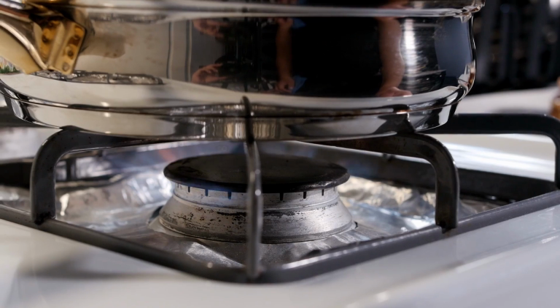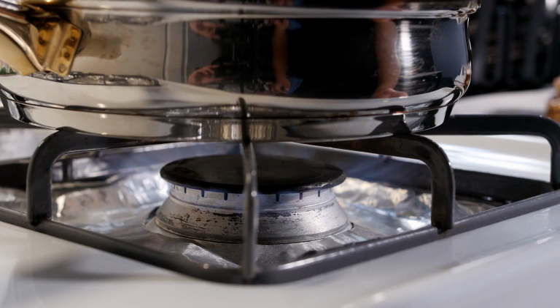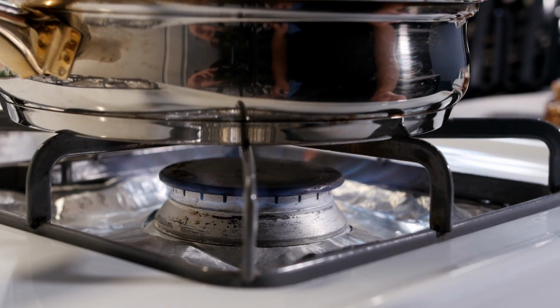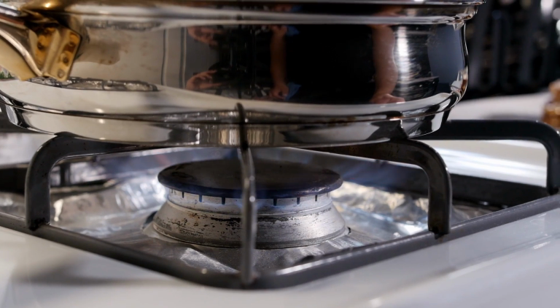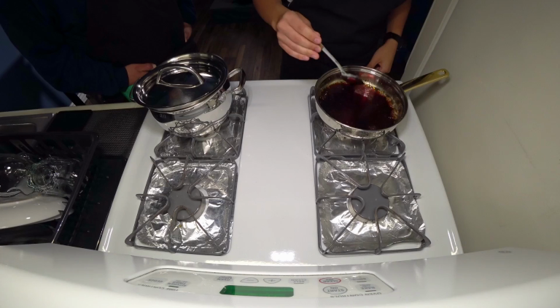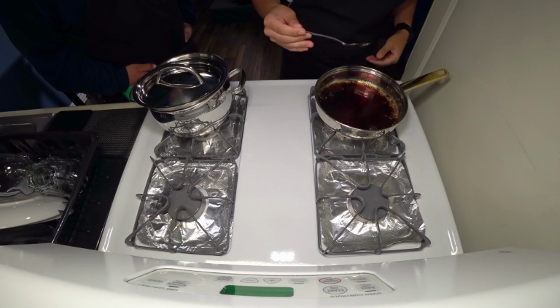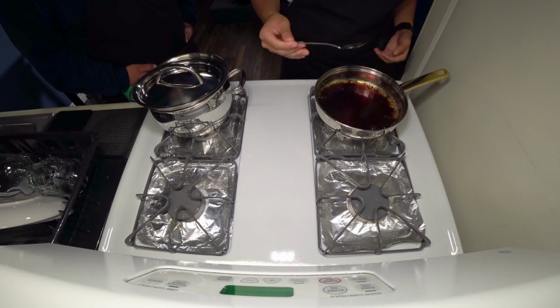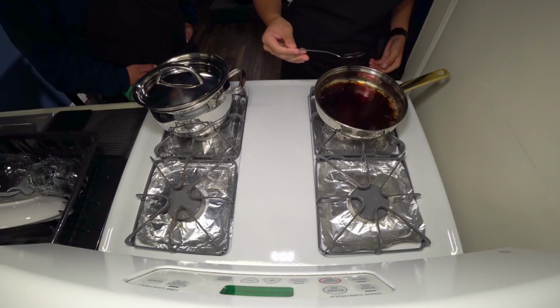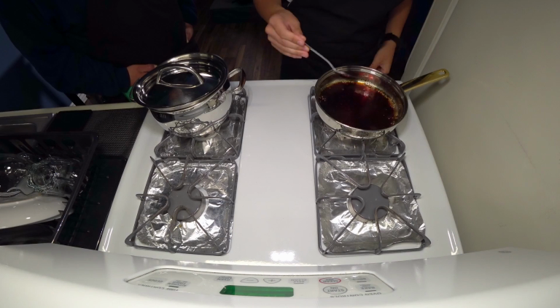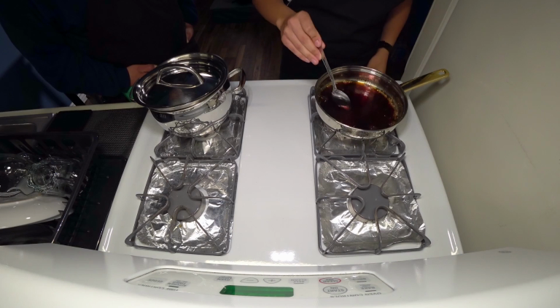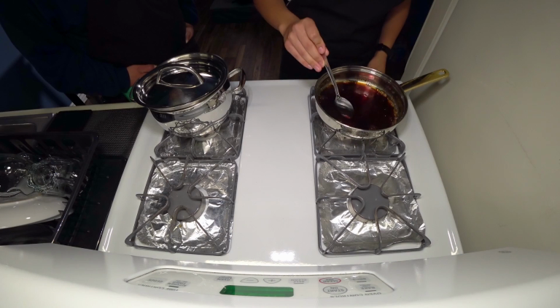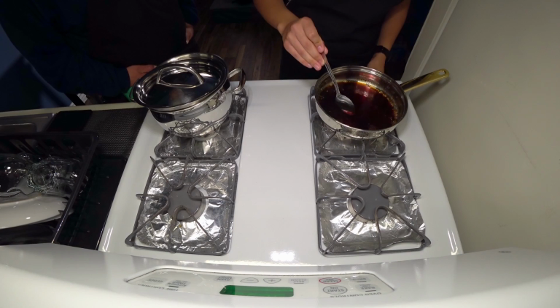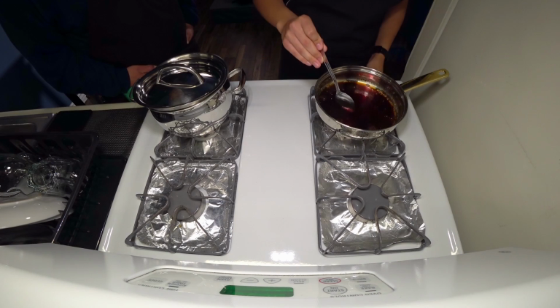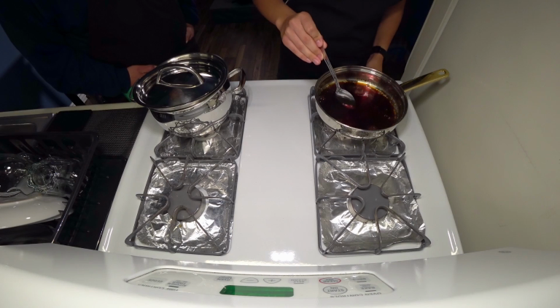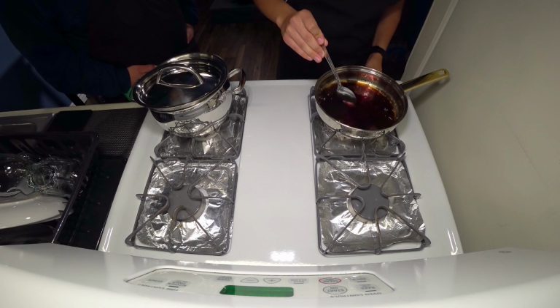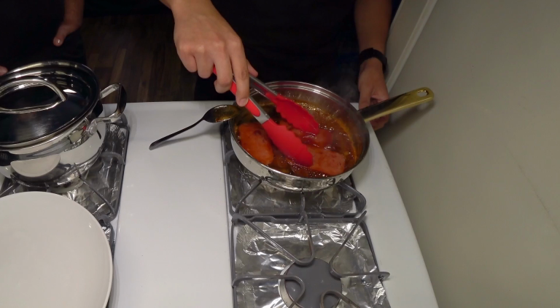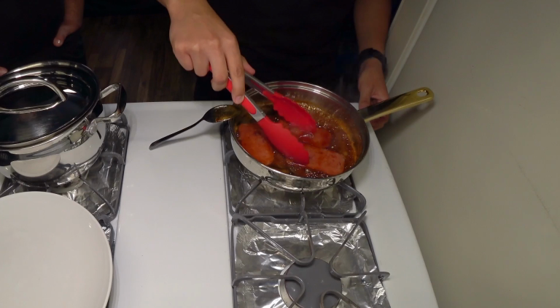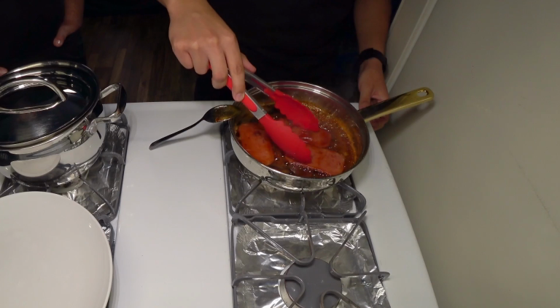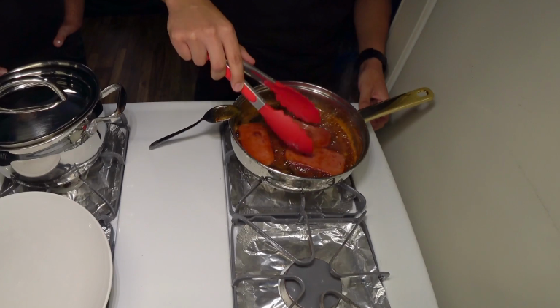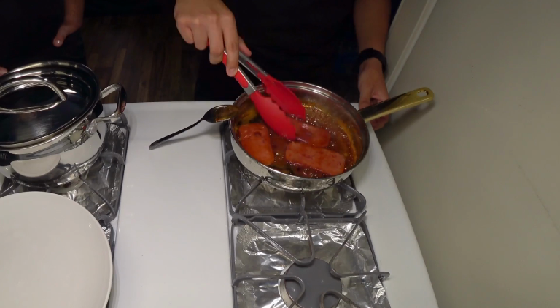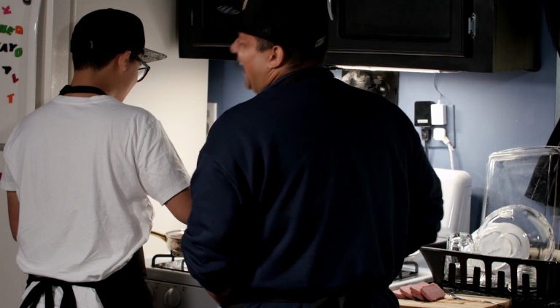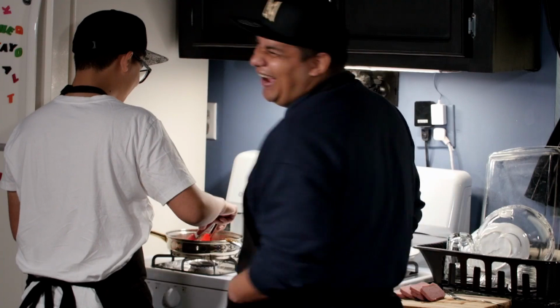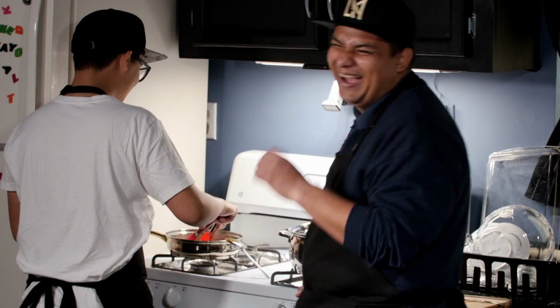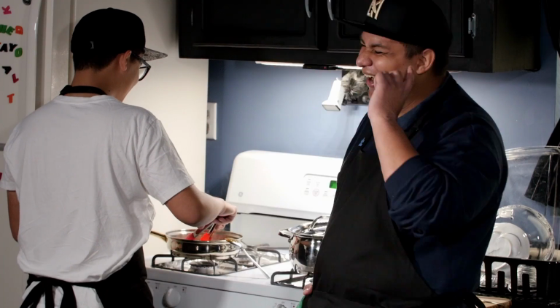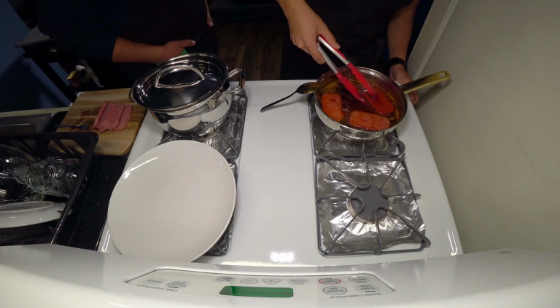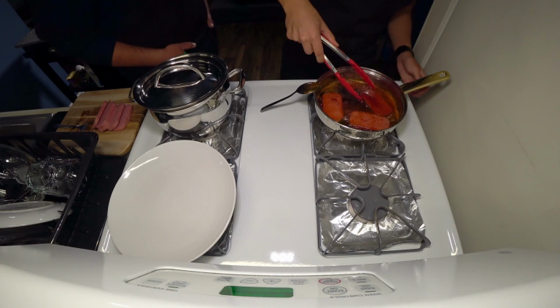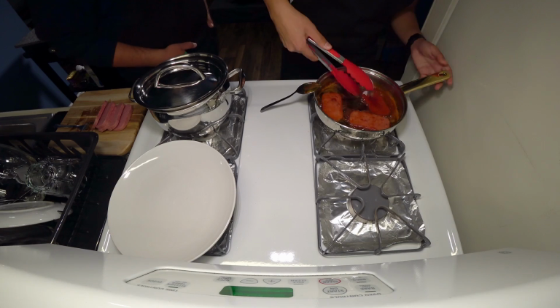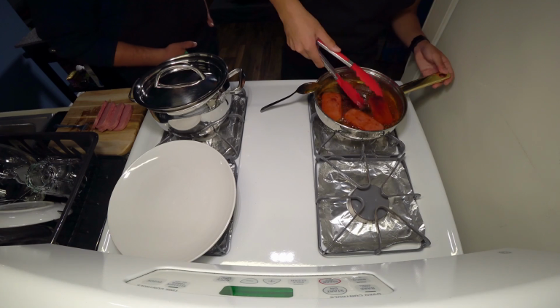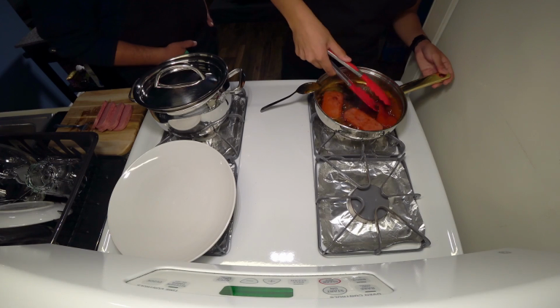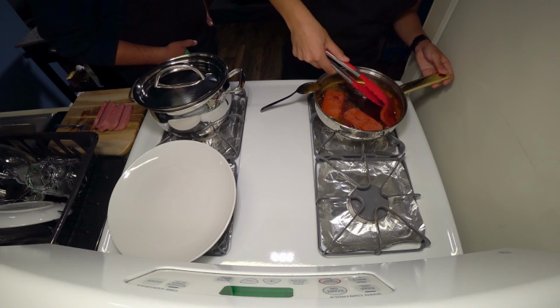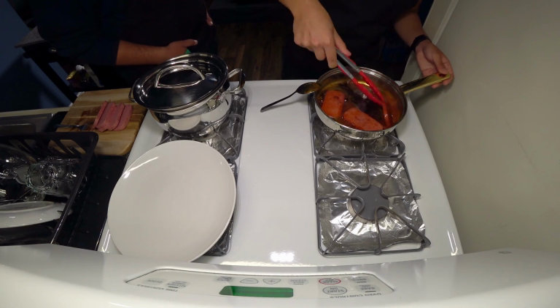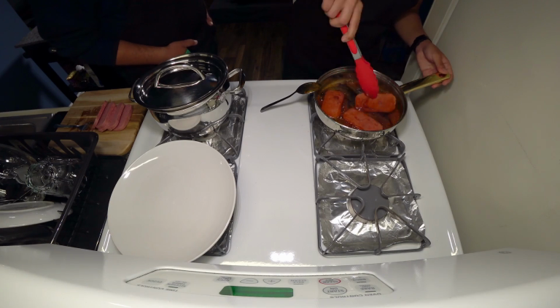You're gonna burn it! You're gonna burn it! Lowering the heat. Flip over. Grab it with the tongs — you have tongs.